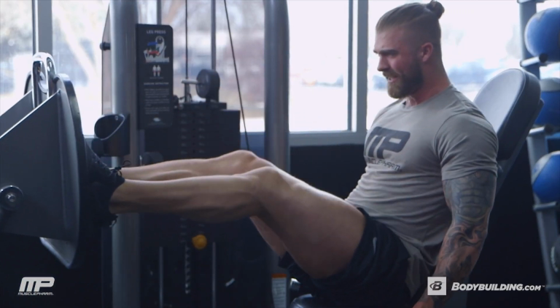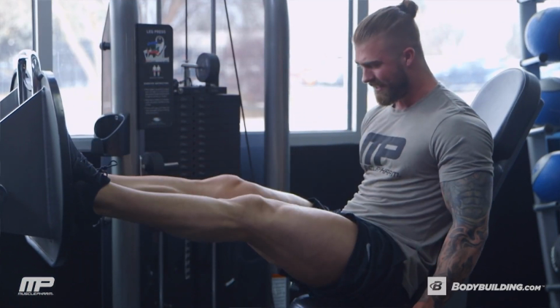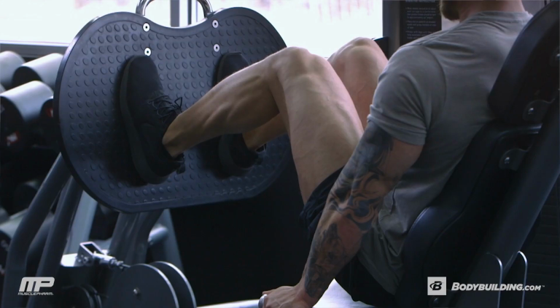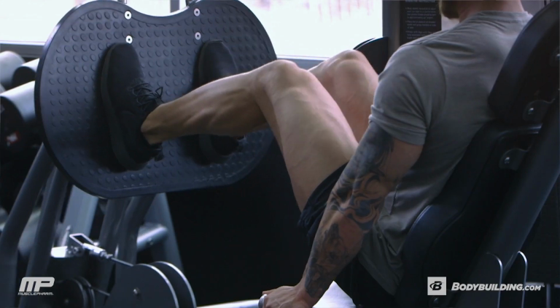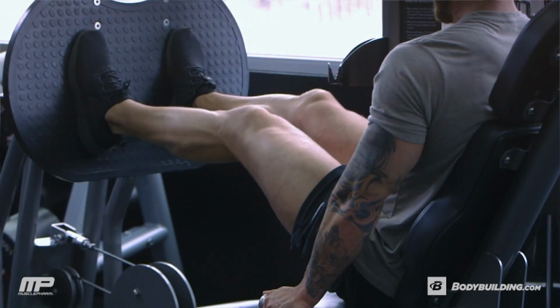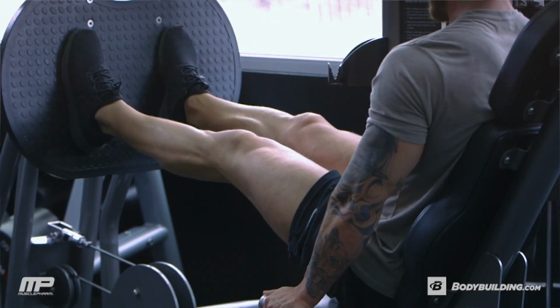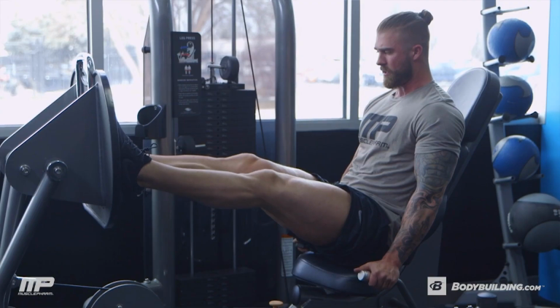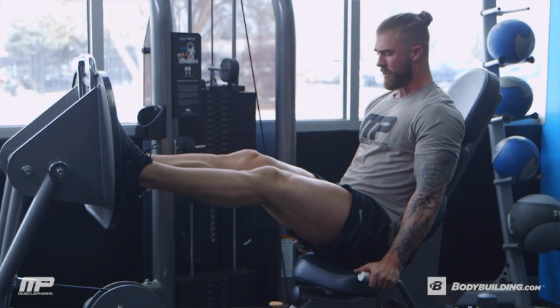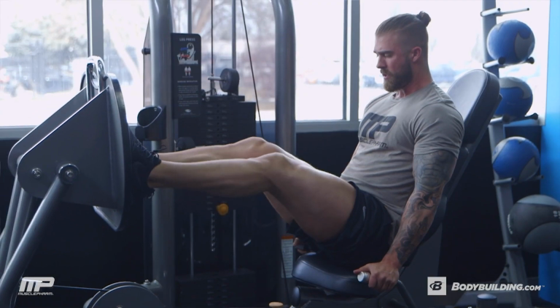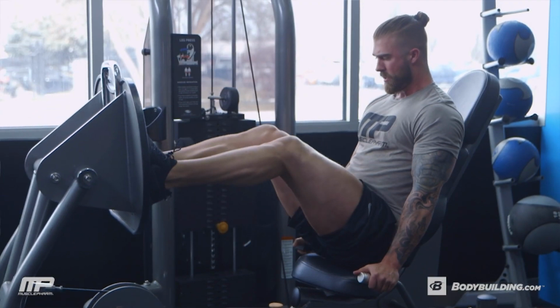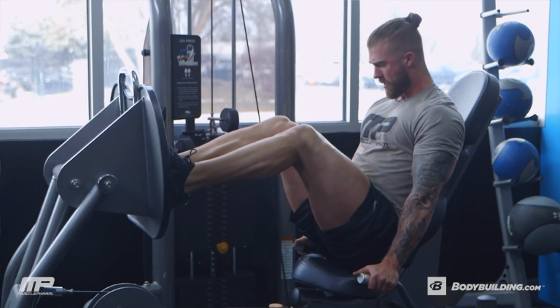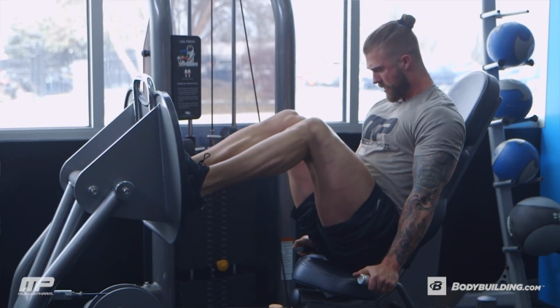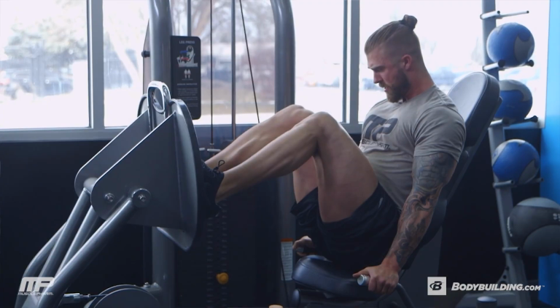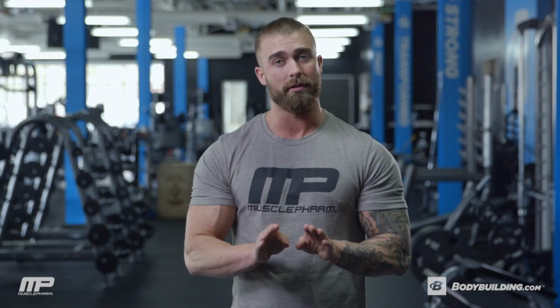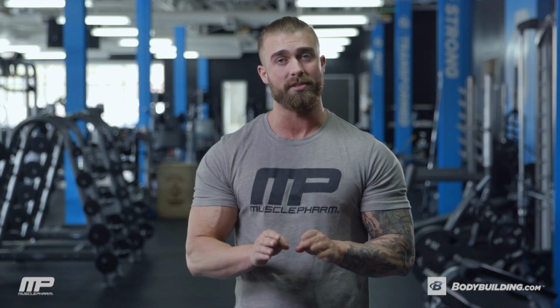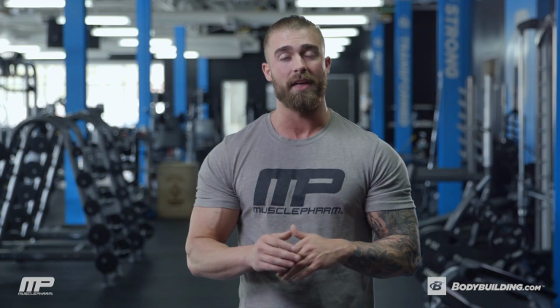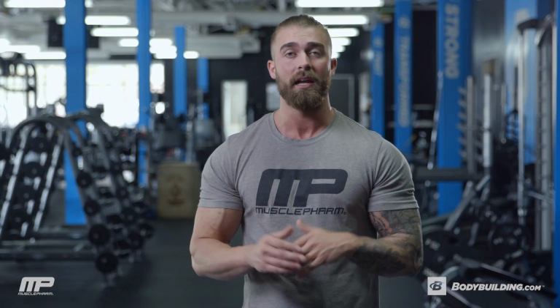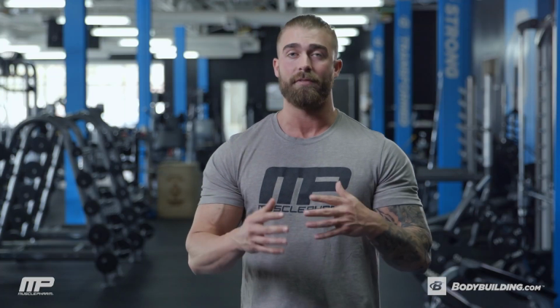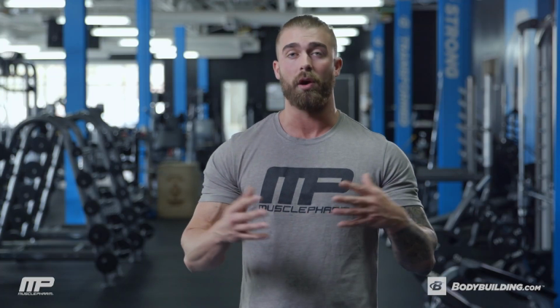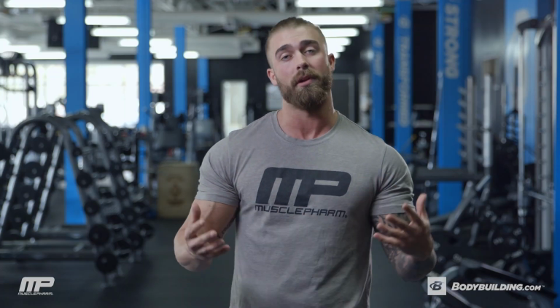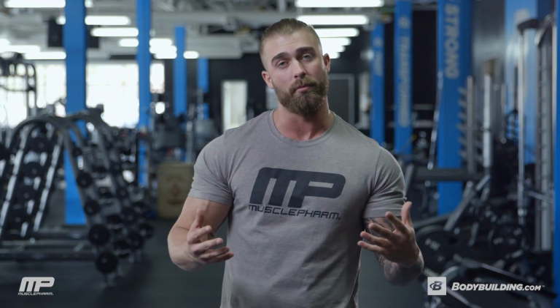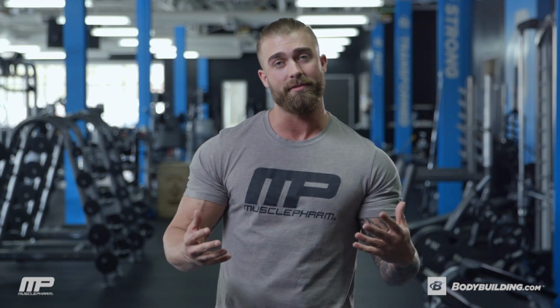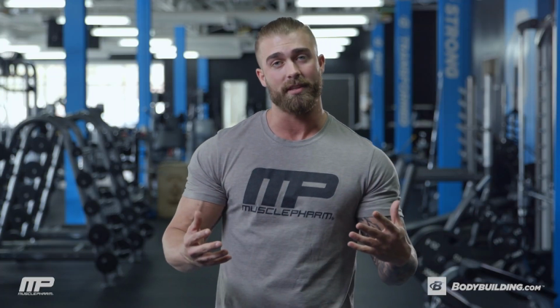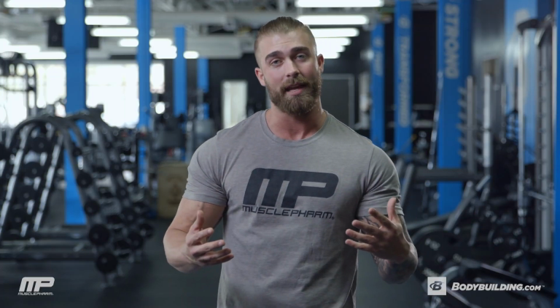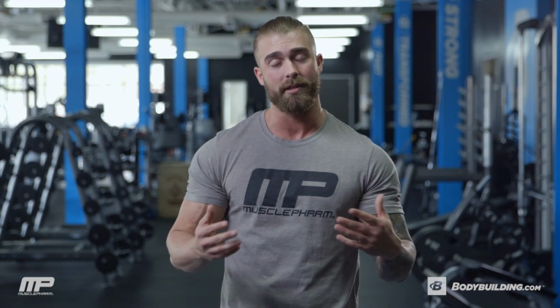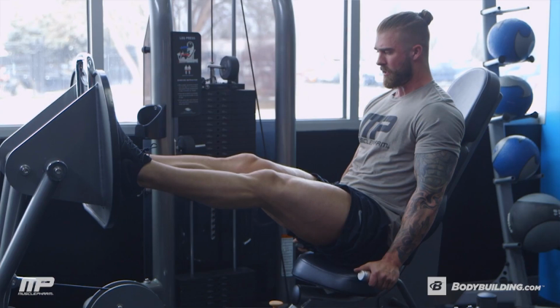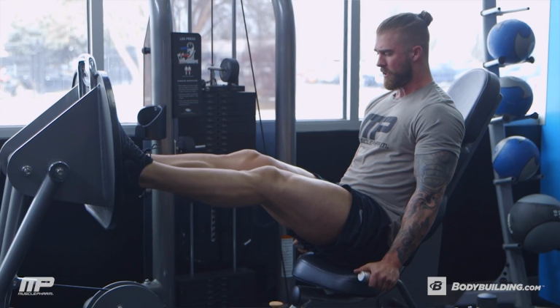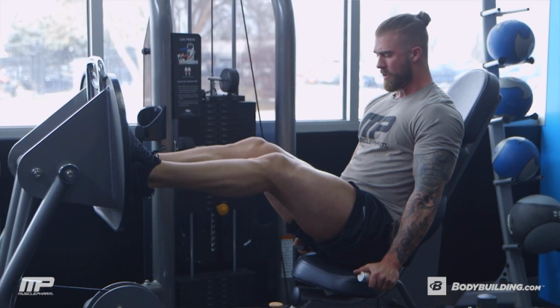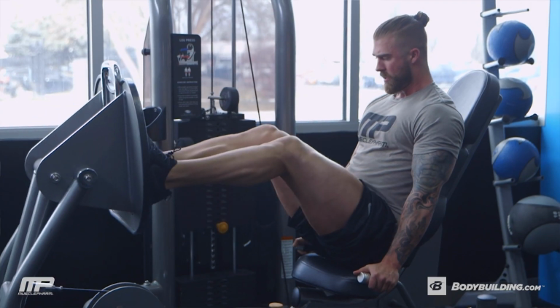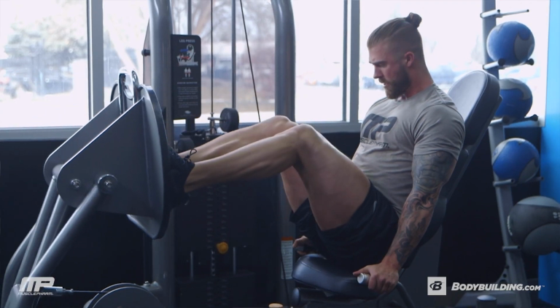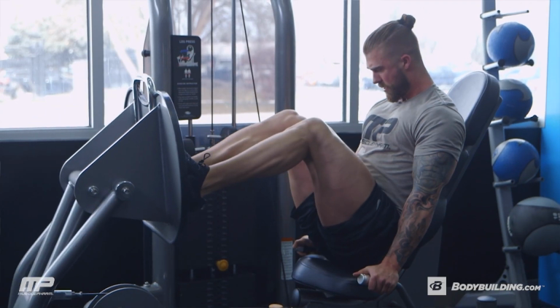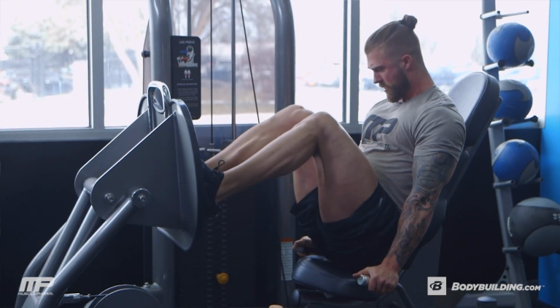If you want to put more emphasis on the quads, go feet a little lower and a little closer together. If you want to put a little more emphasis on the hamstrings, go feet a little higher and a little wider.